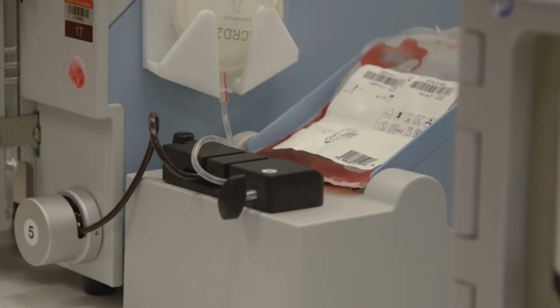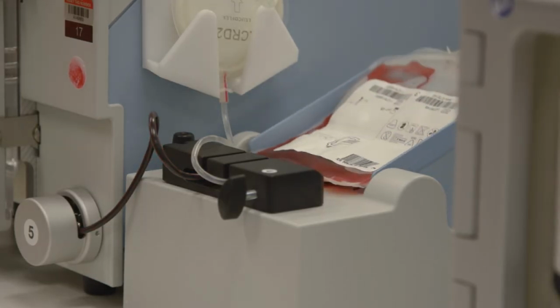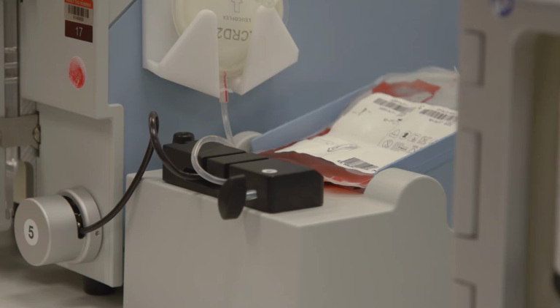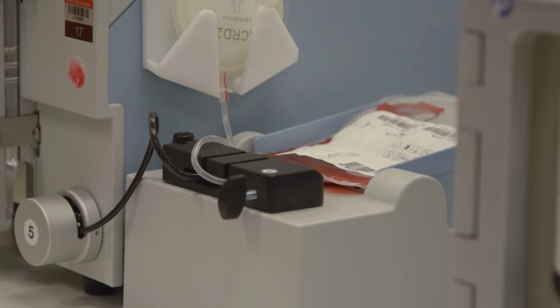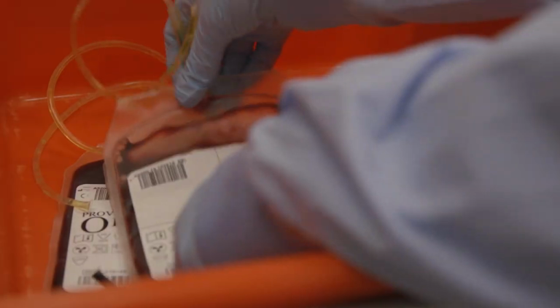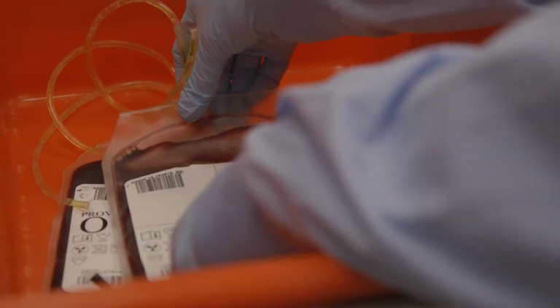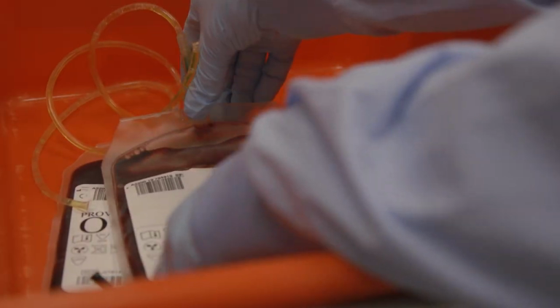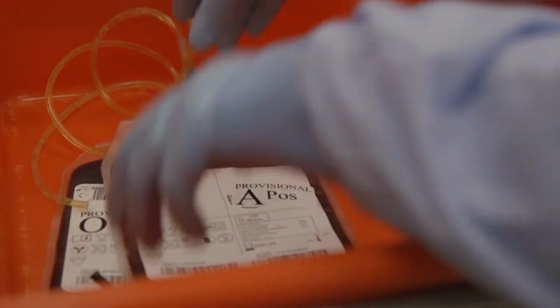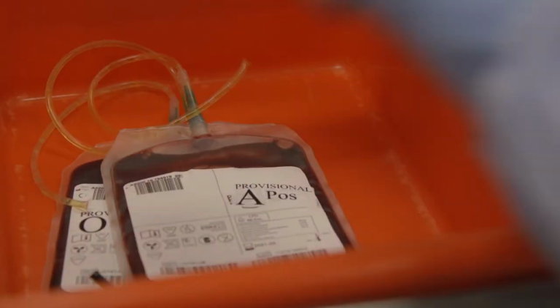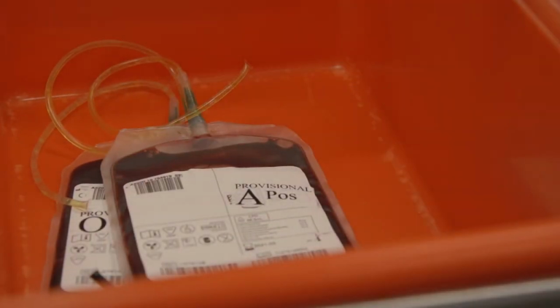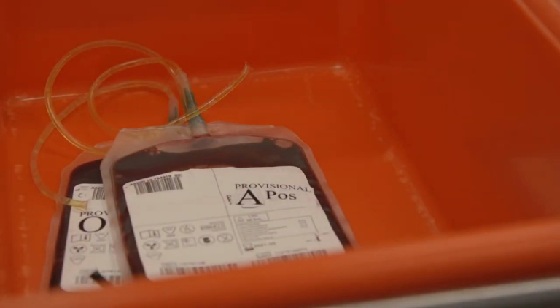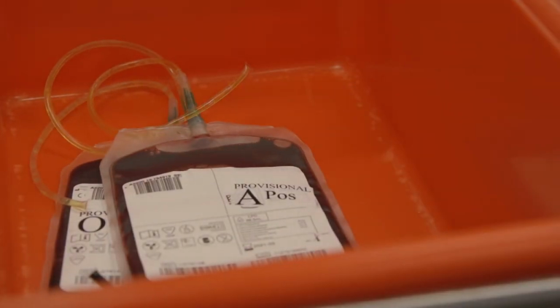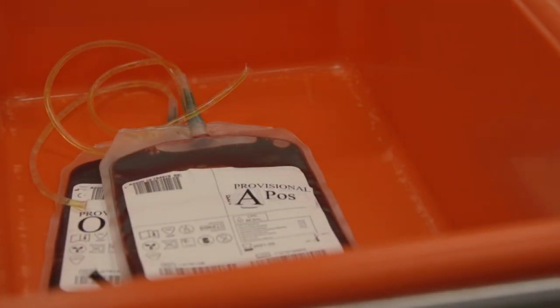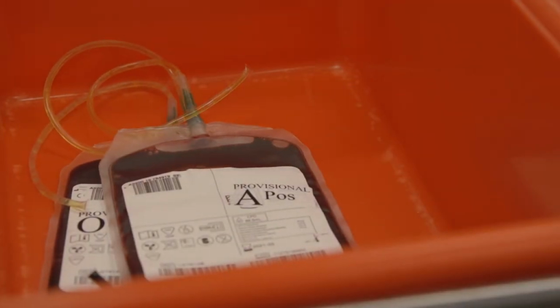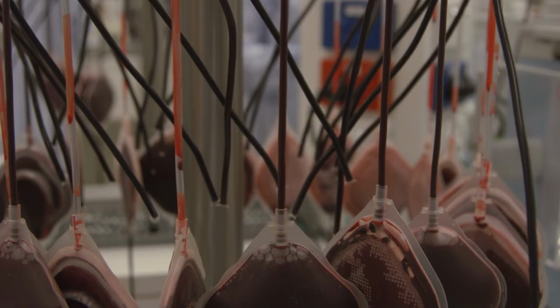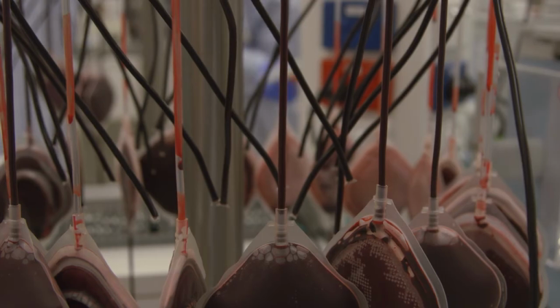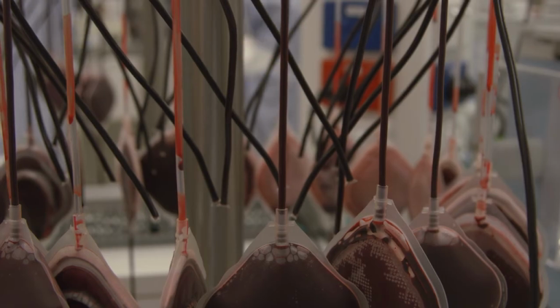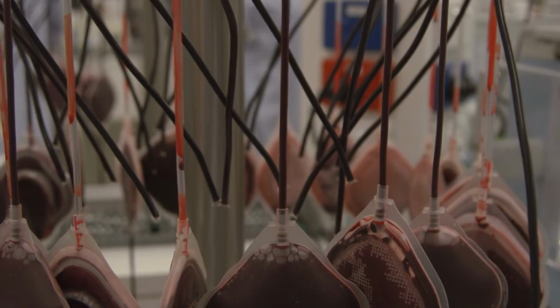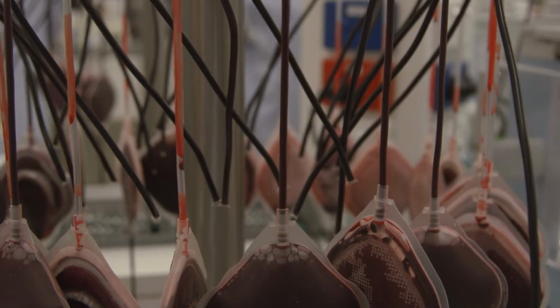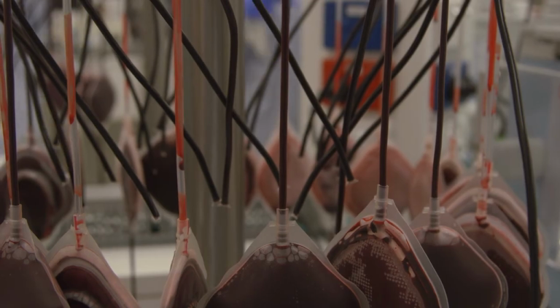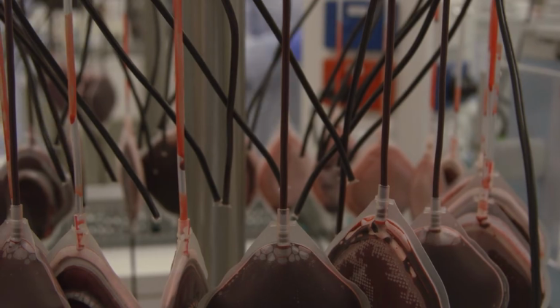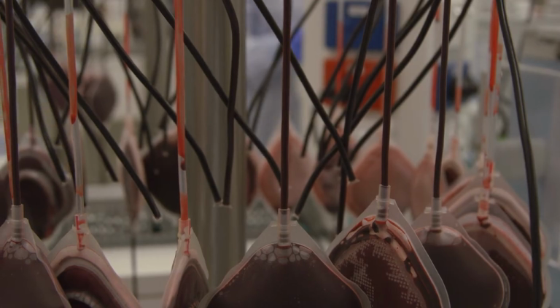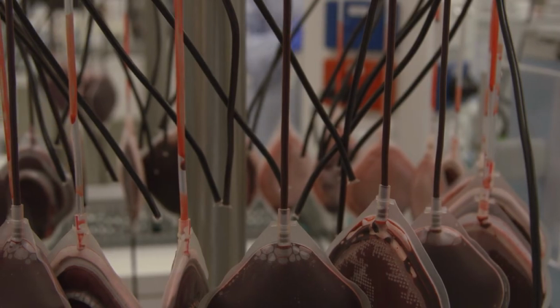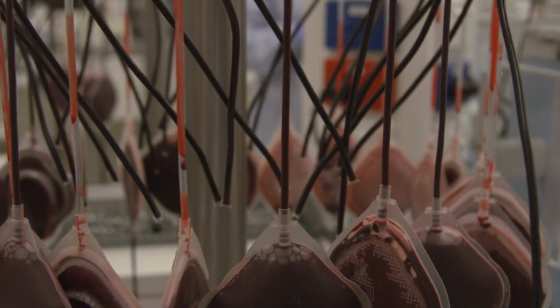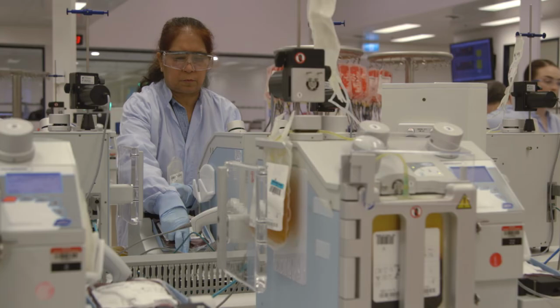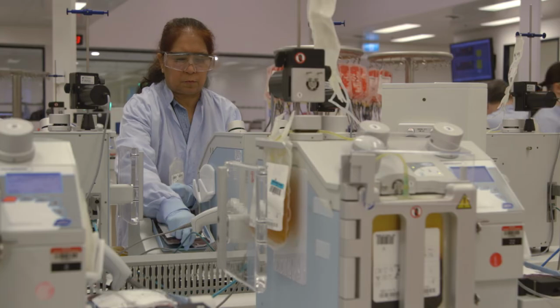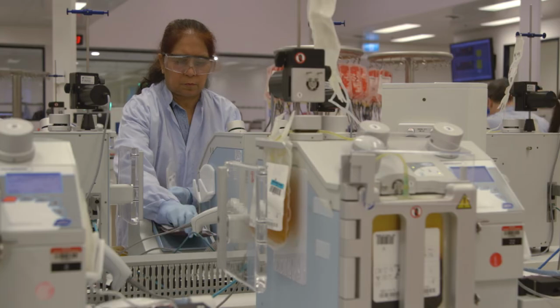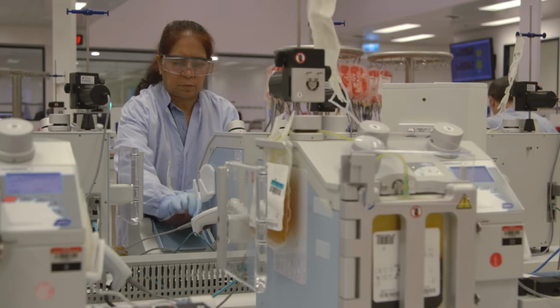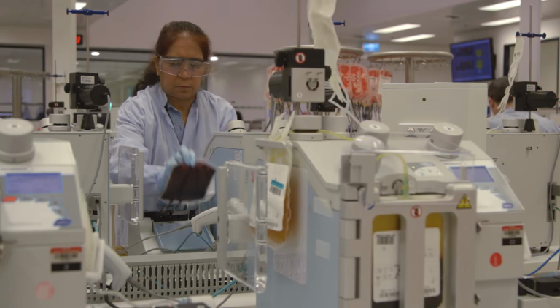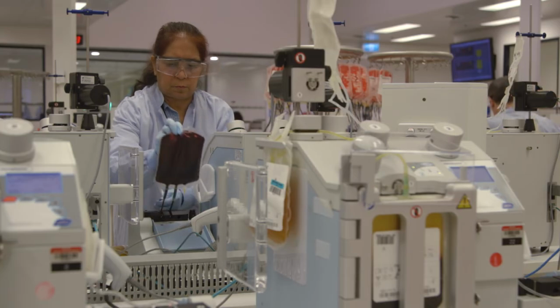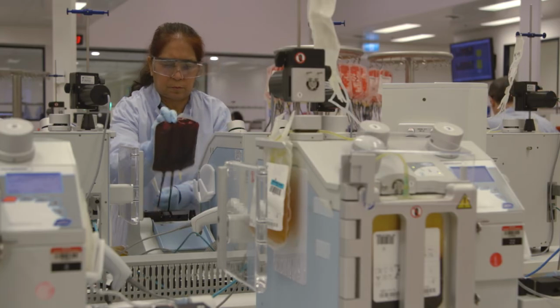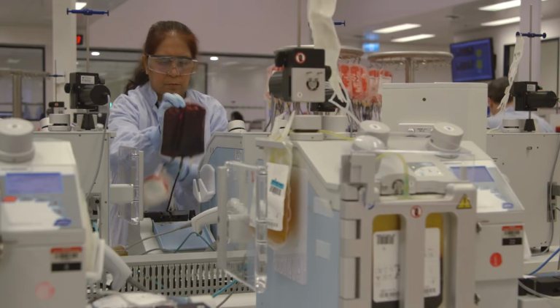The shelf life of platelets is really short, which is why we need people to keep donating so that we don't run out of platelets.